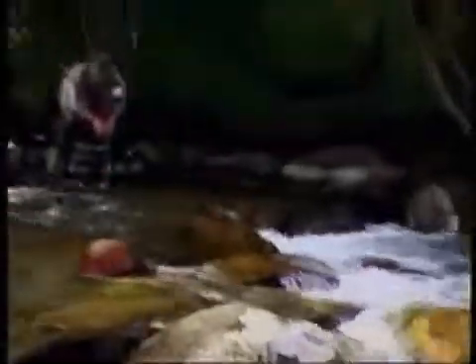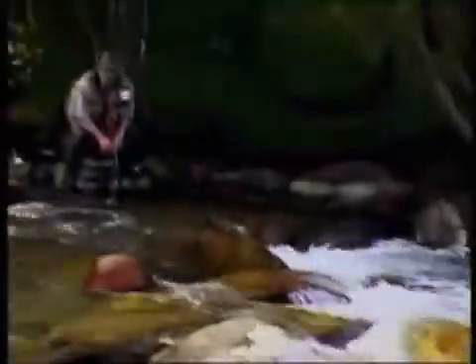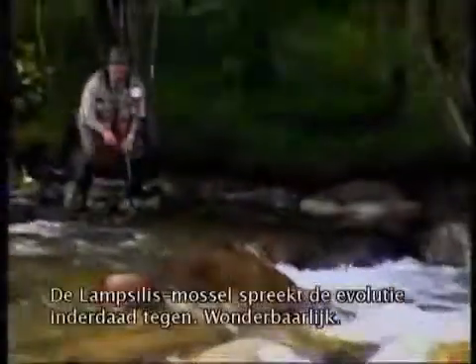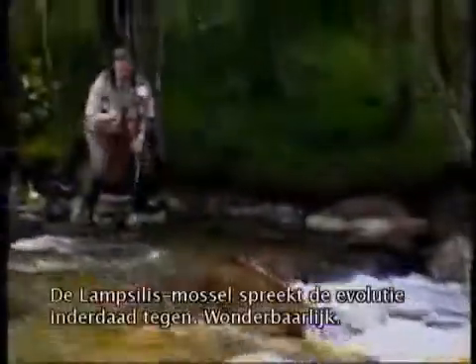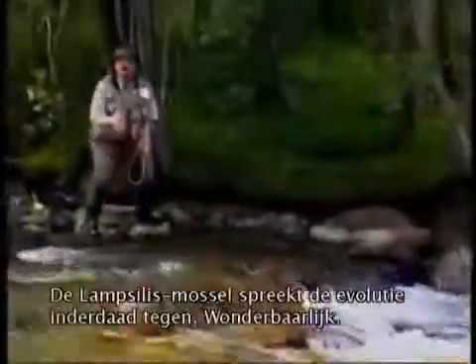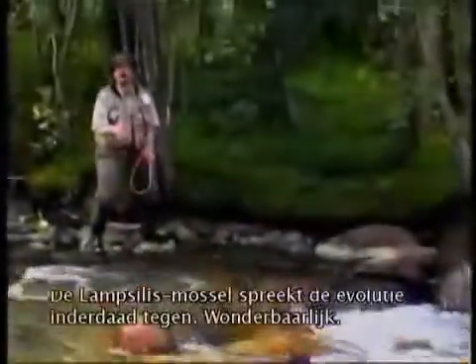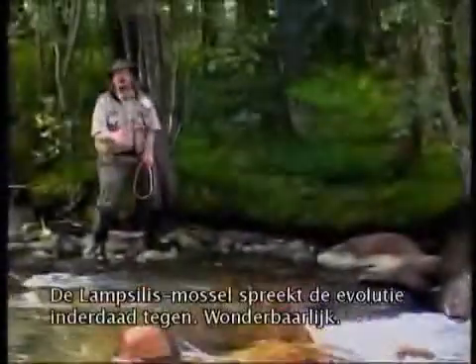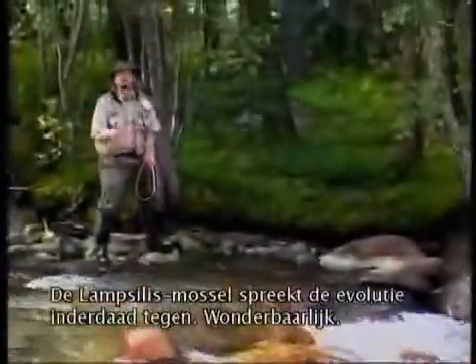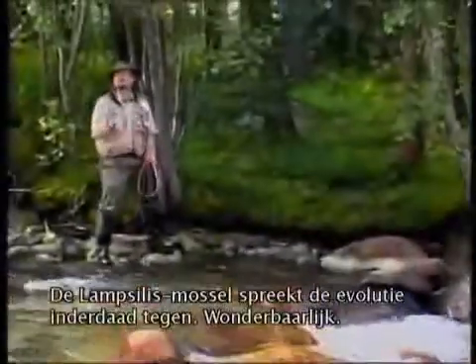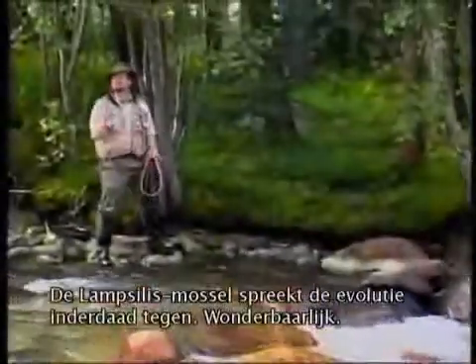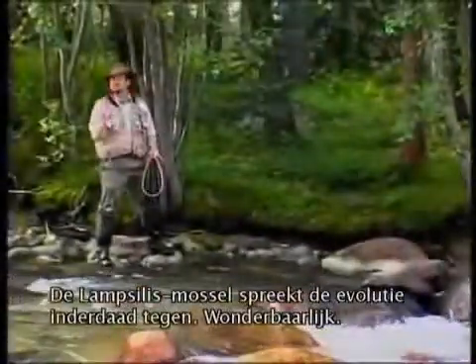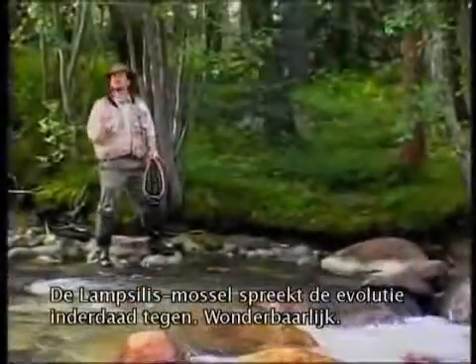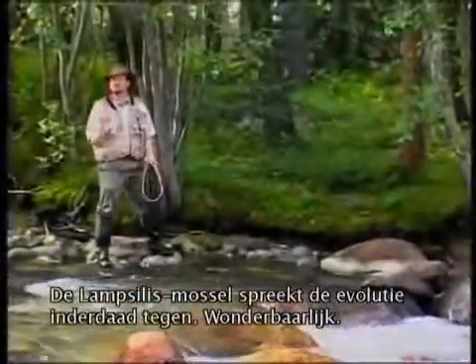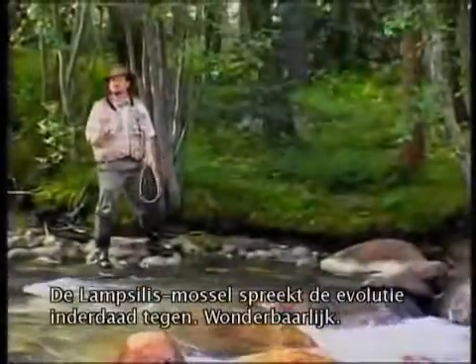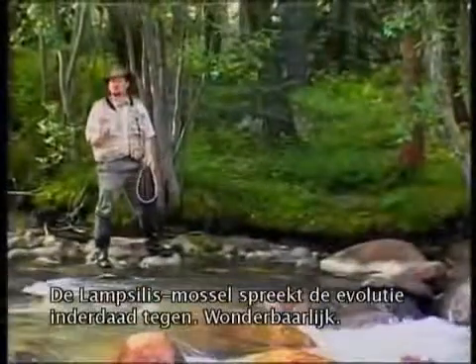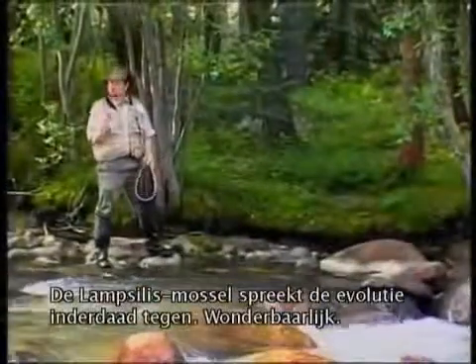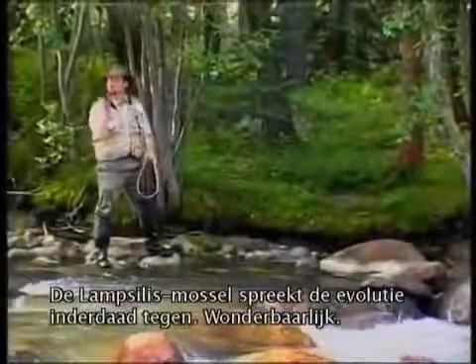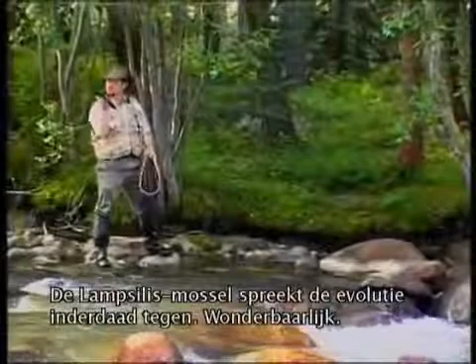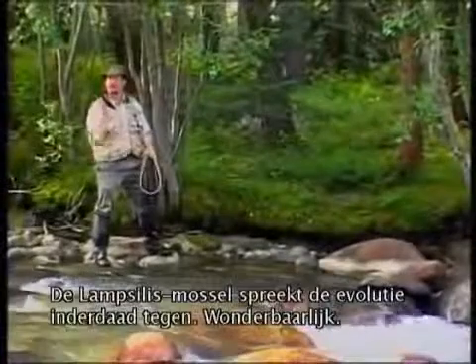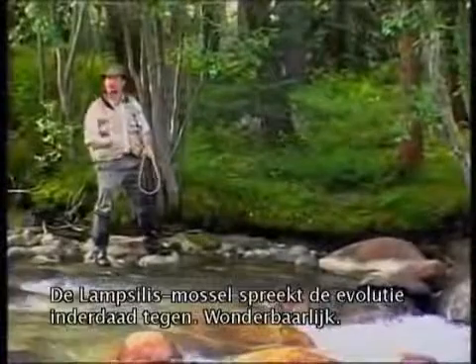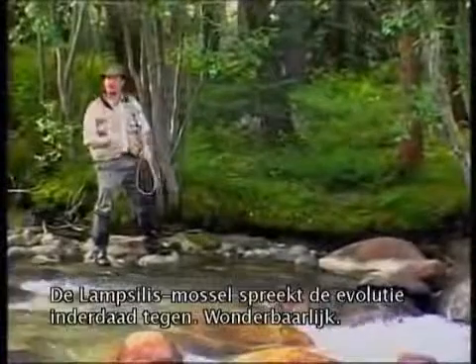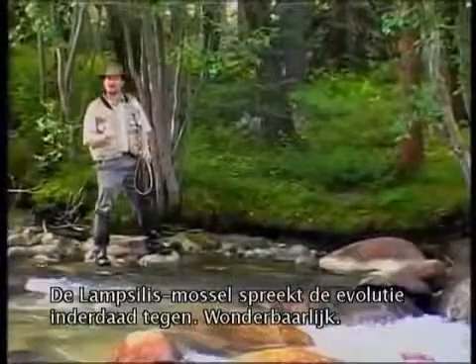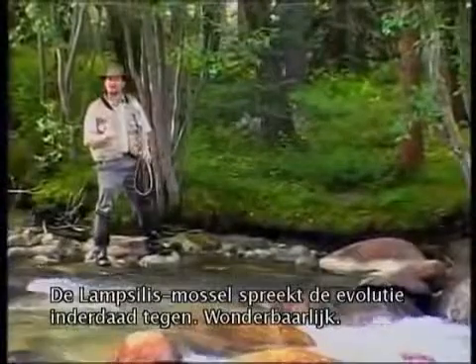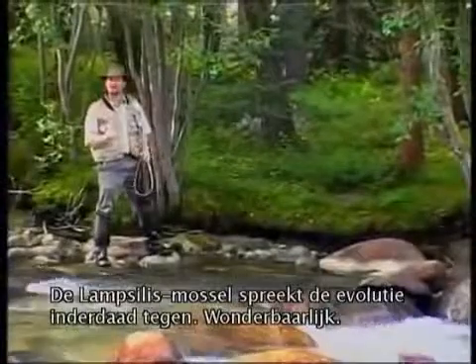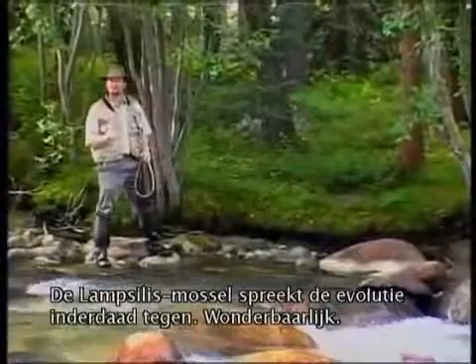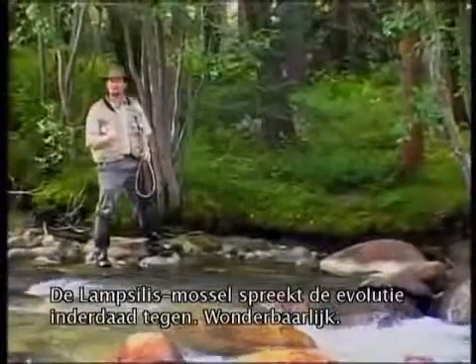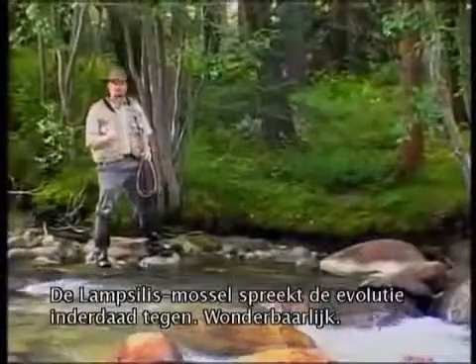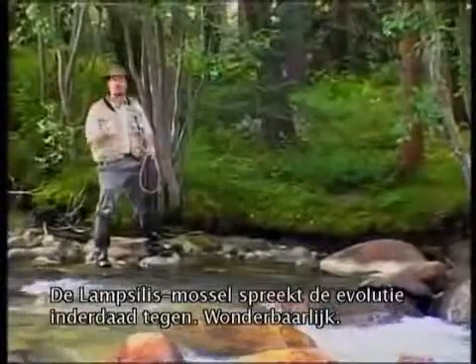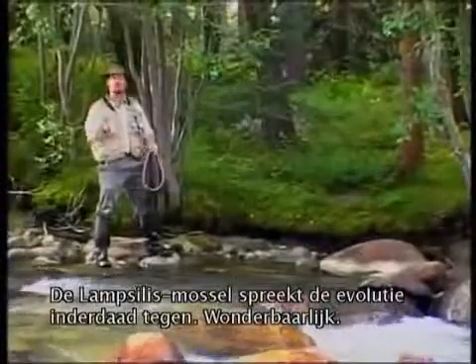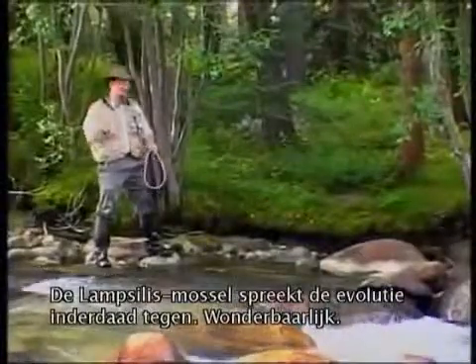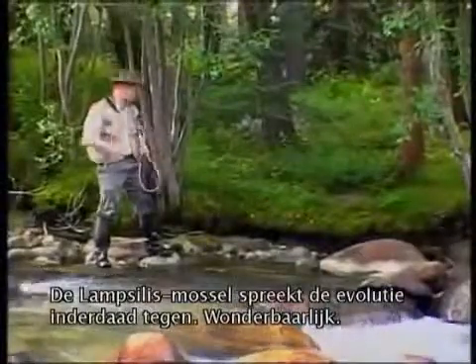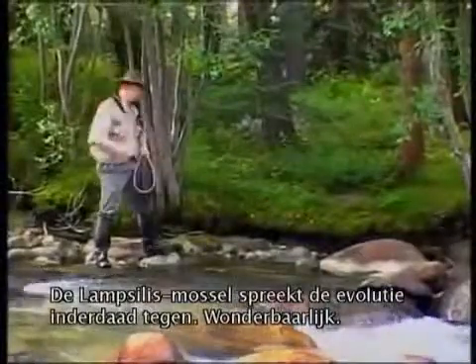The lampsilis mussel really does defy evolution — amazing.